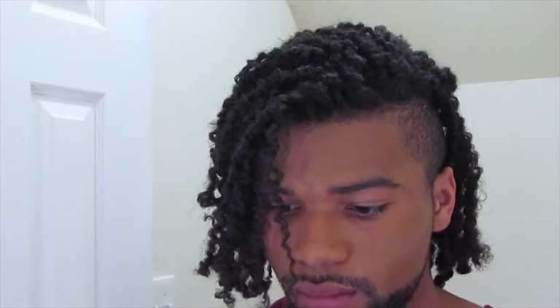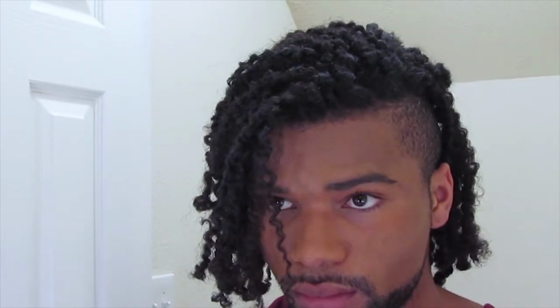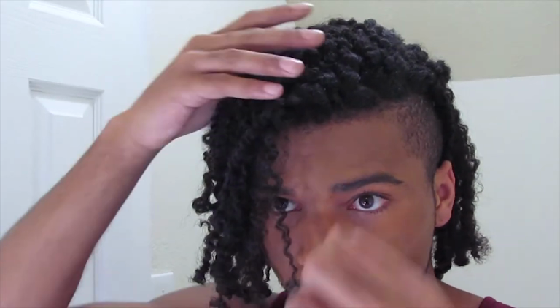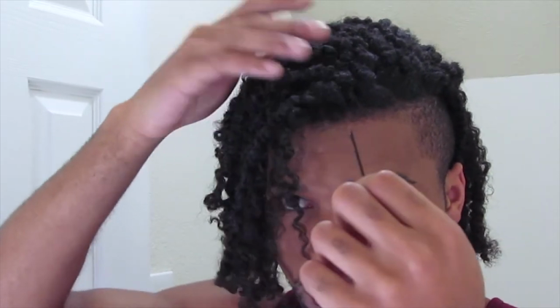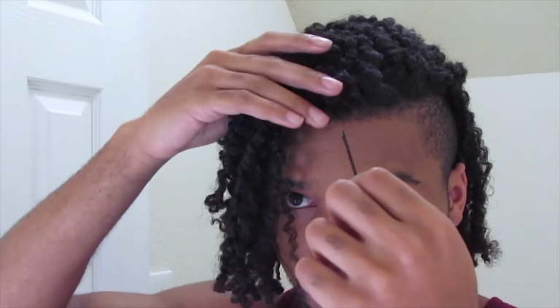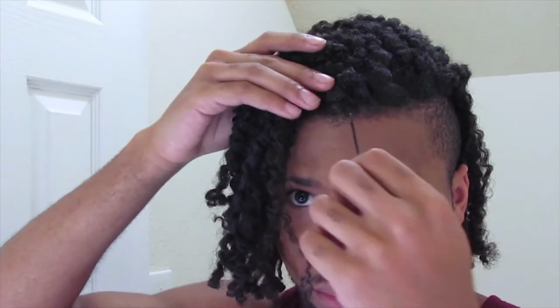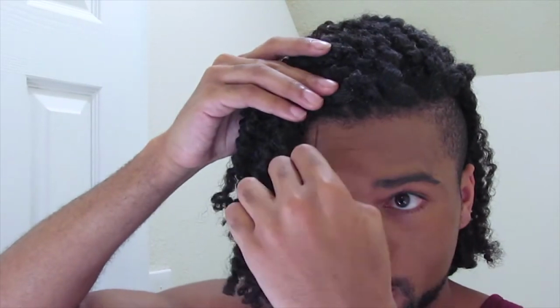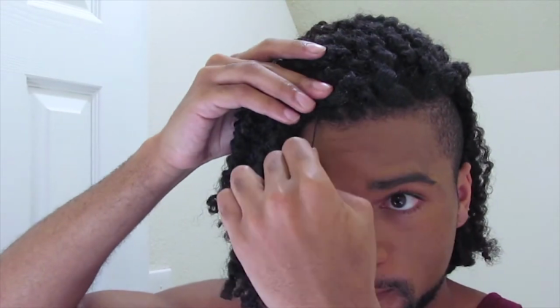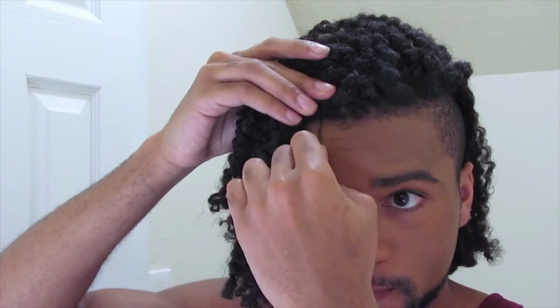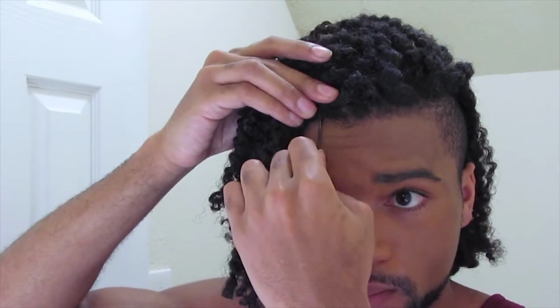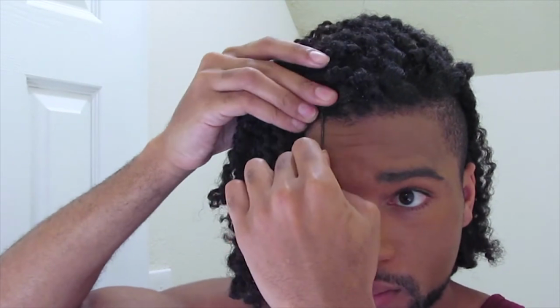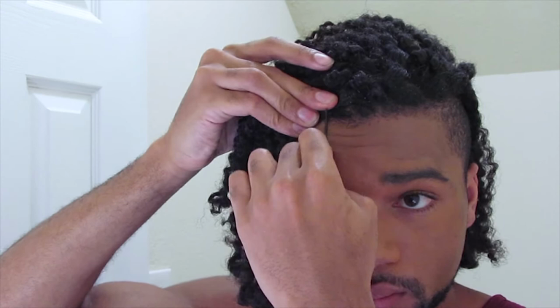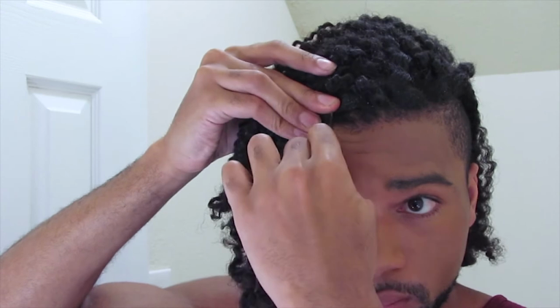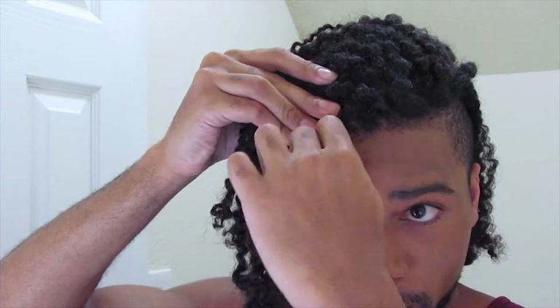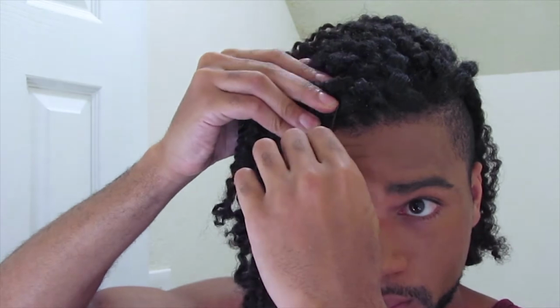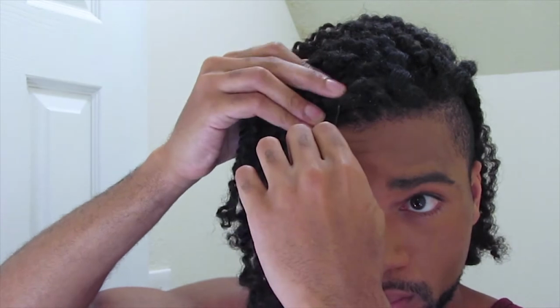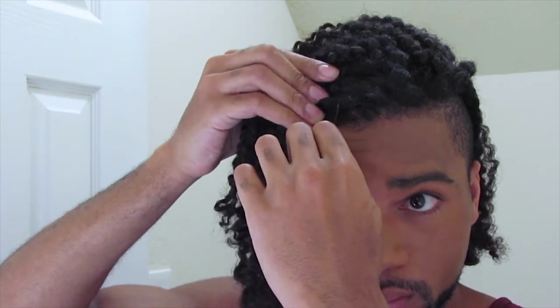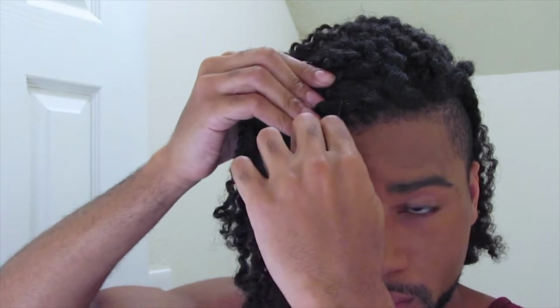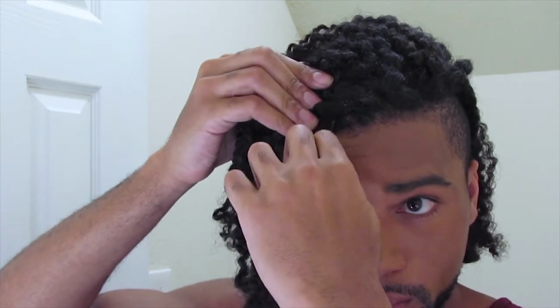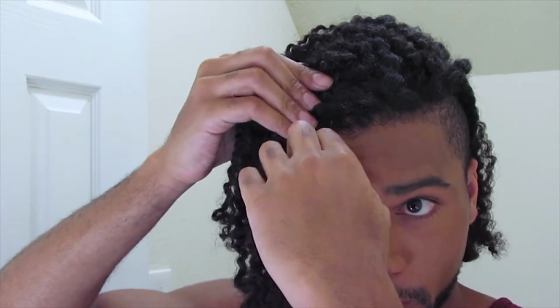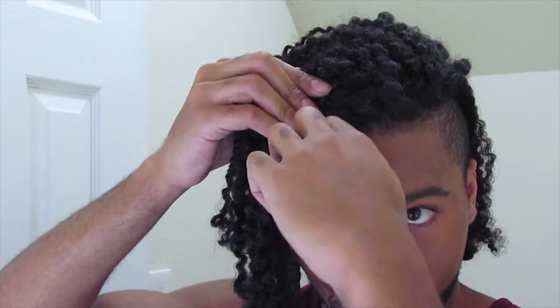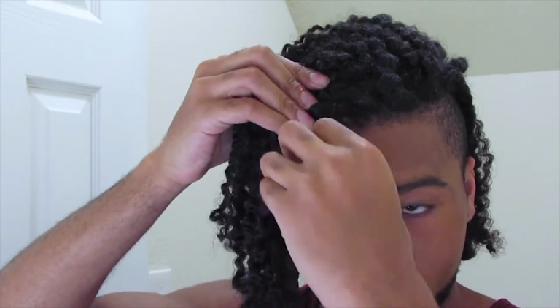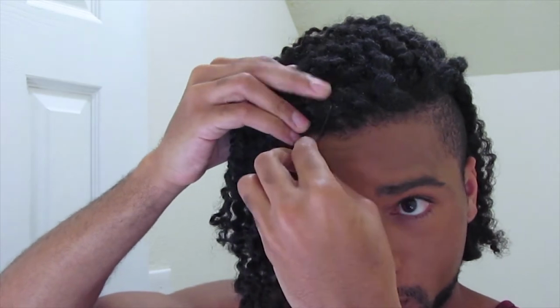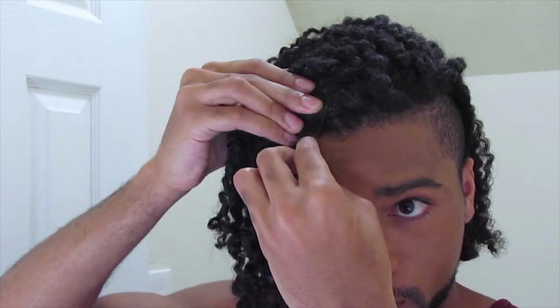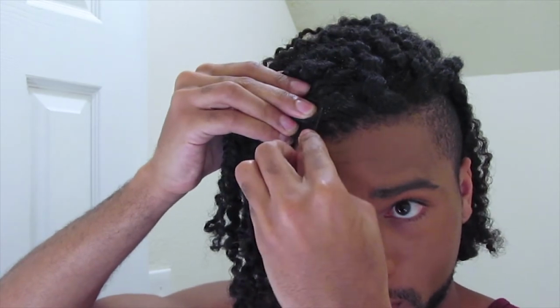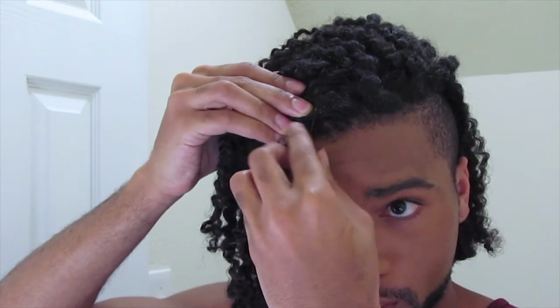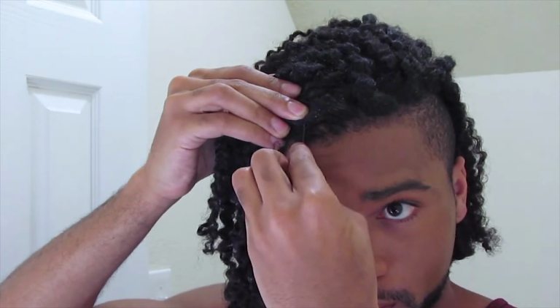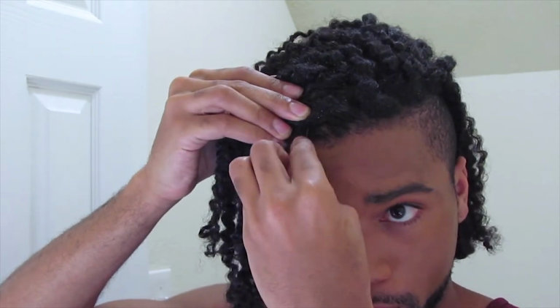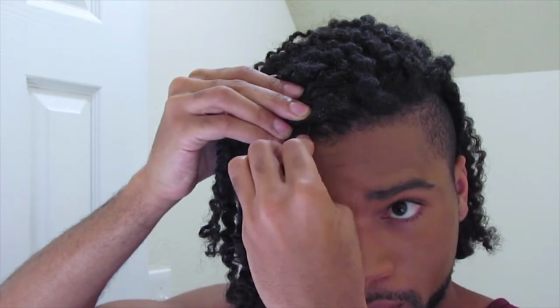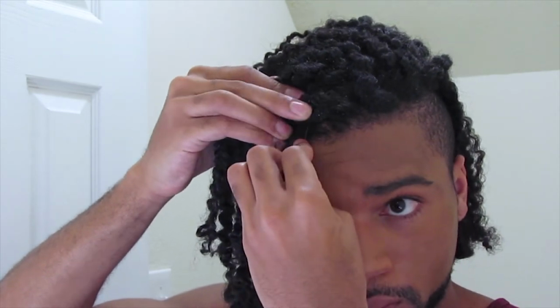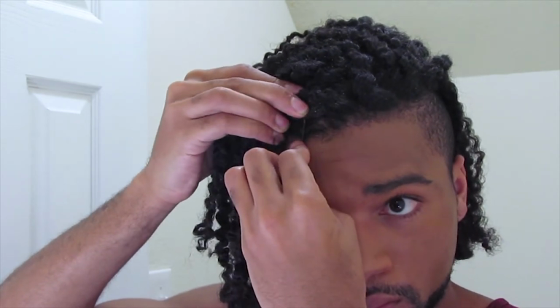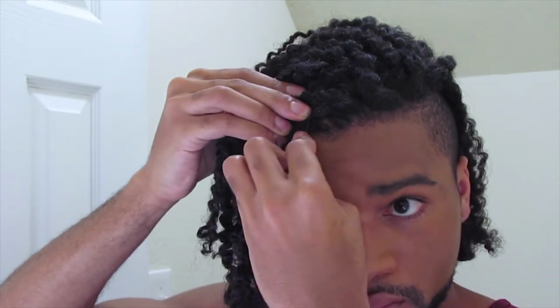After I finished taking all those down, I'm just going to go ahead and flip my hair to one side and then use bobby pins to hold it in place.